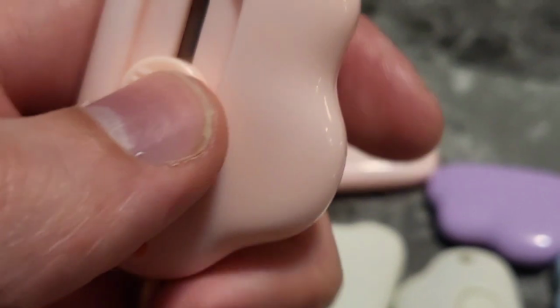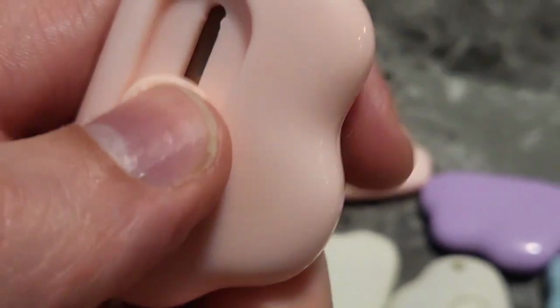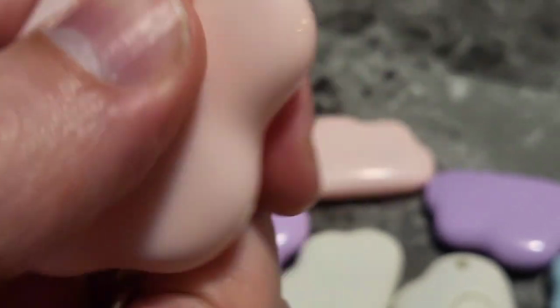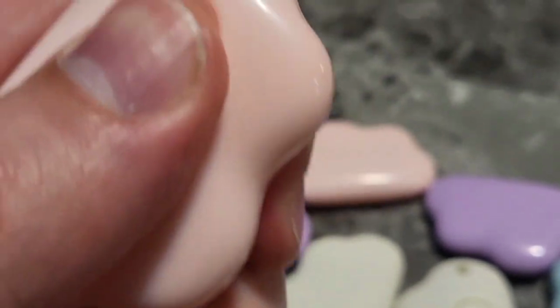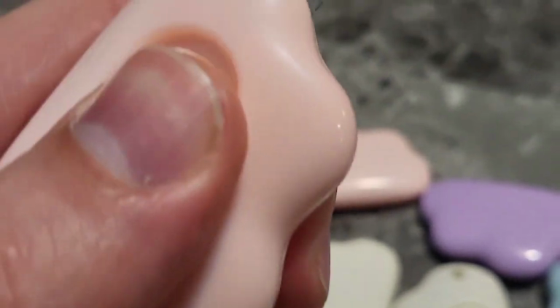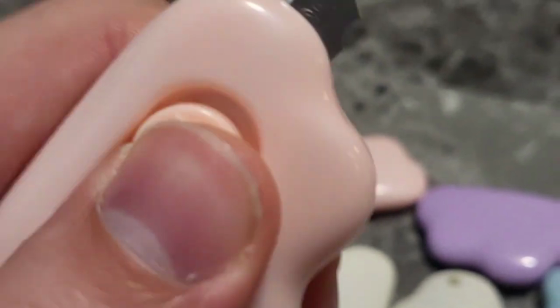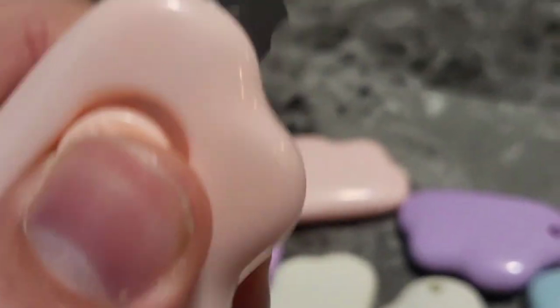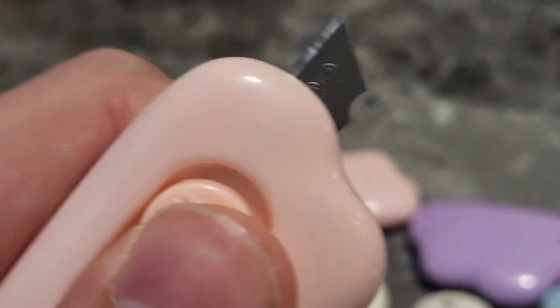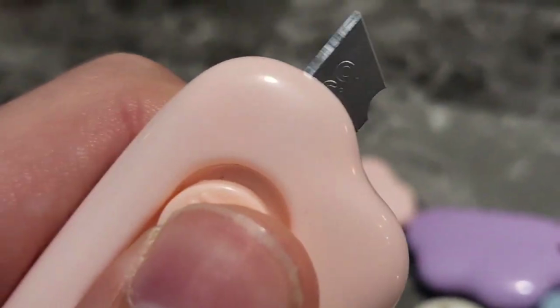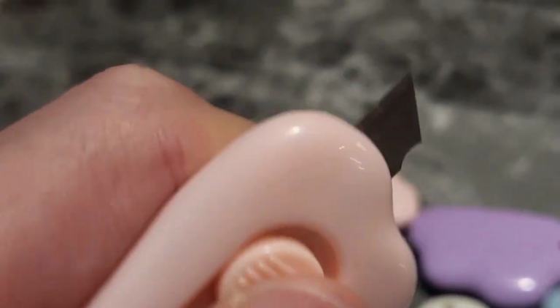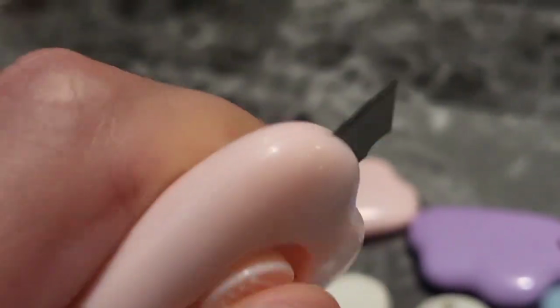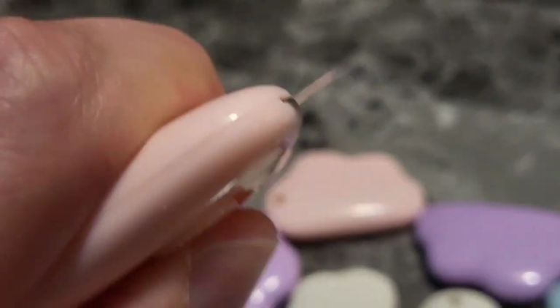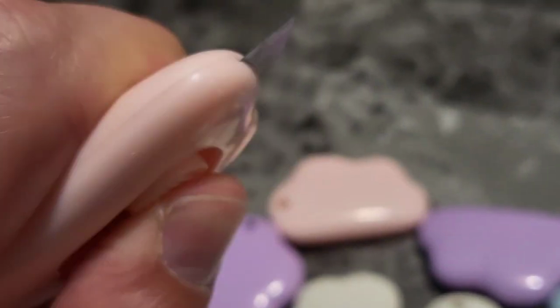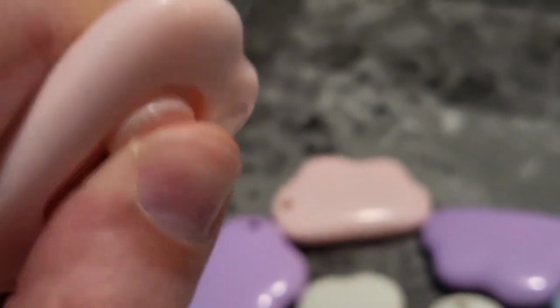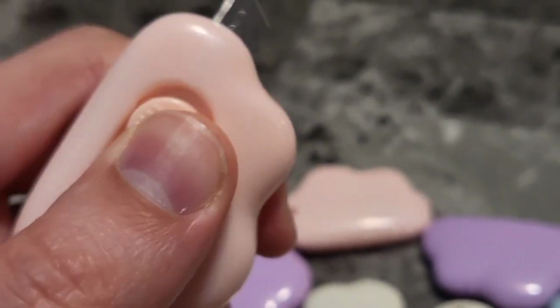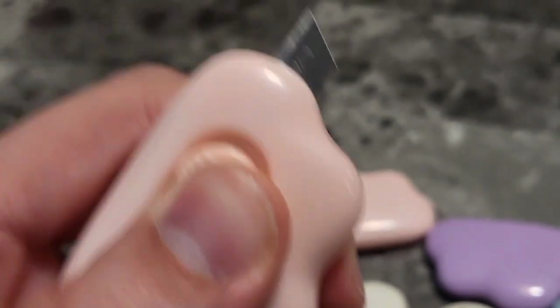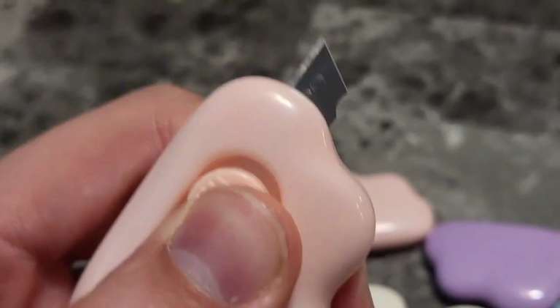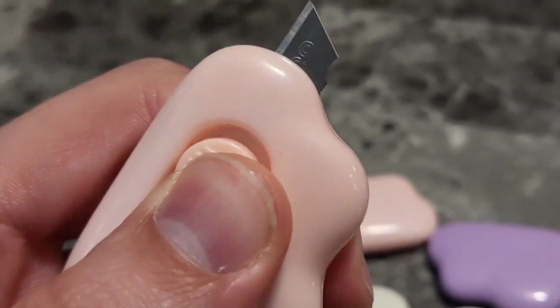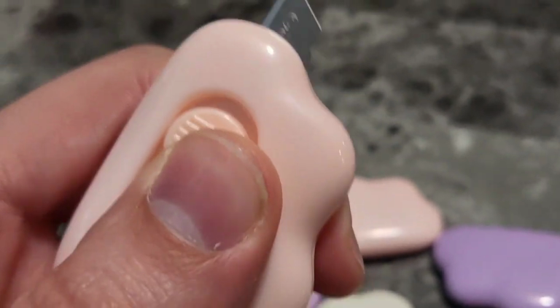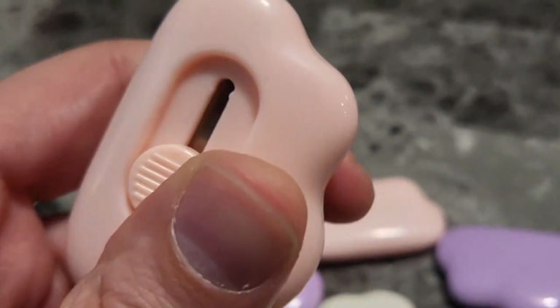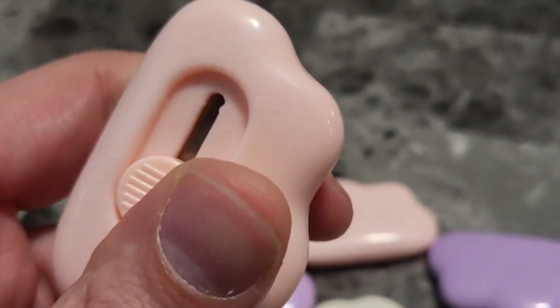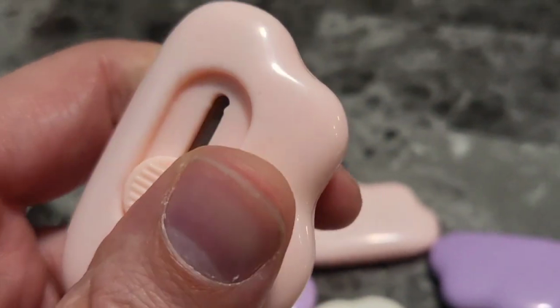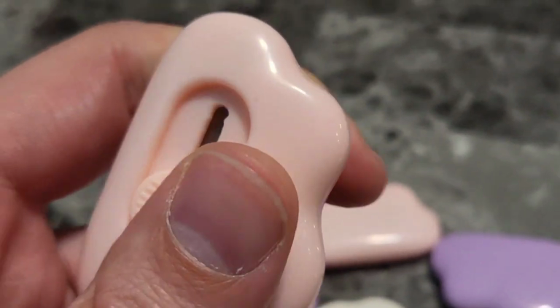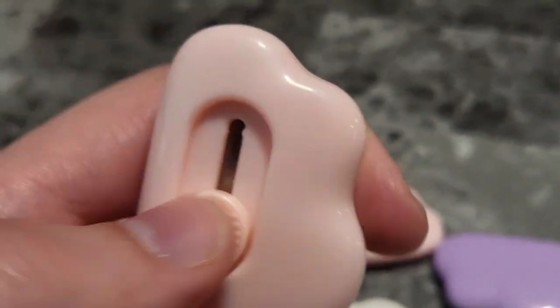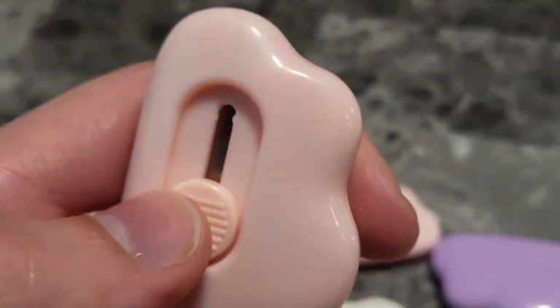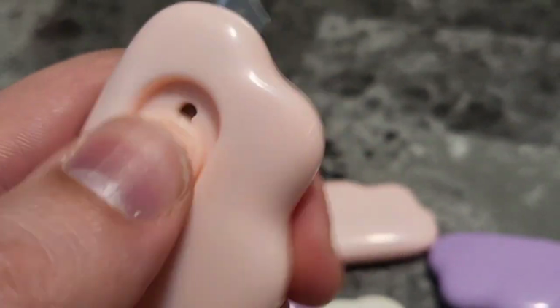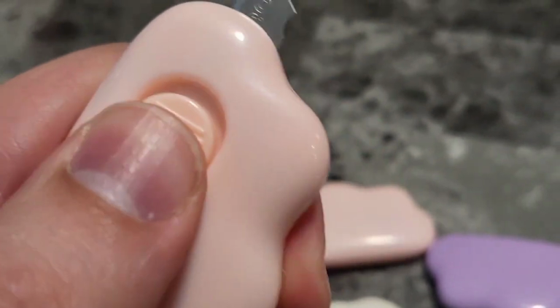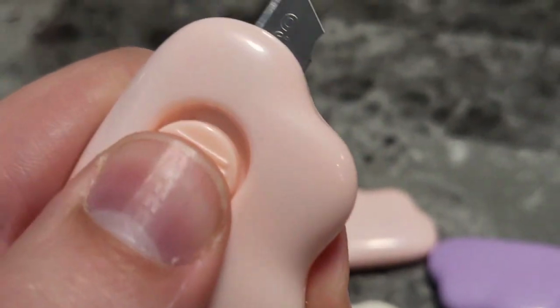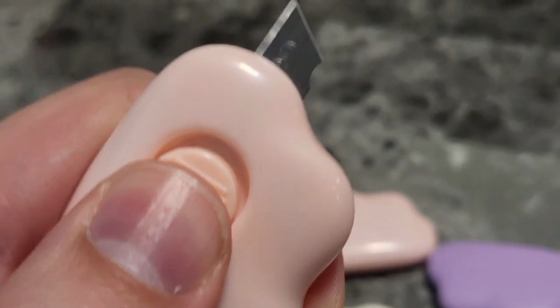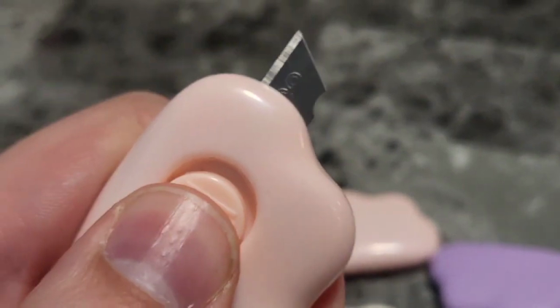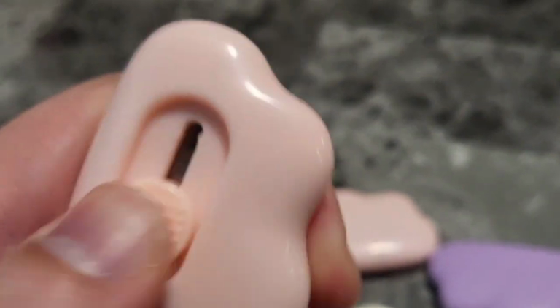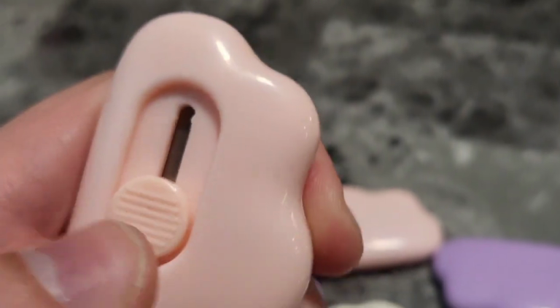If you go like this, it pulls the razor out. You got to hold it and then release and it goes back in.